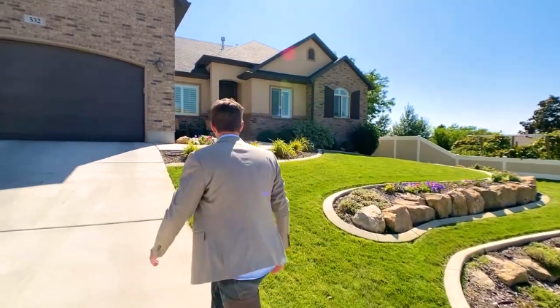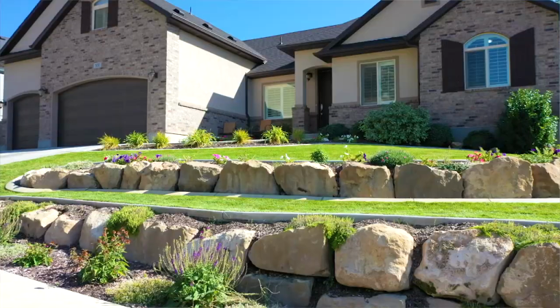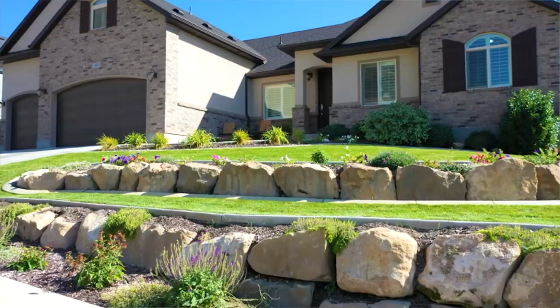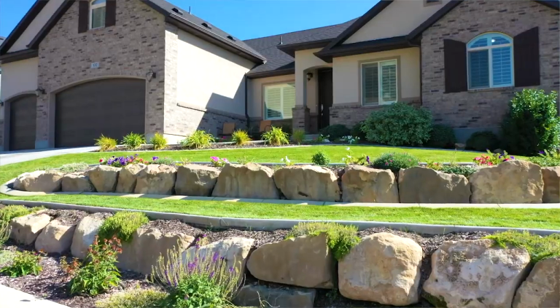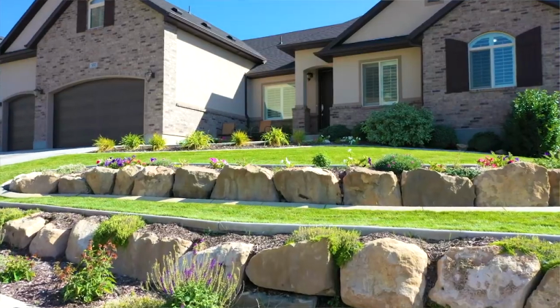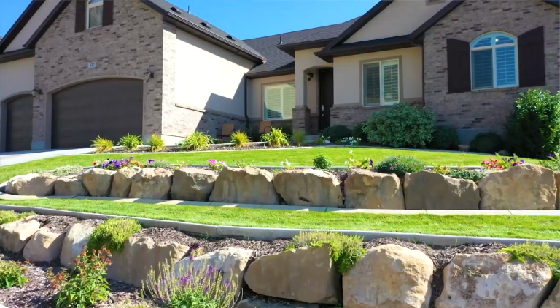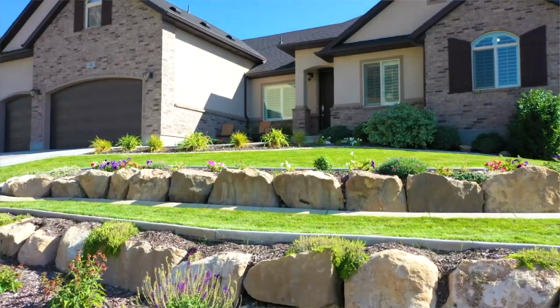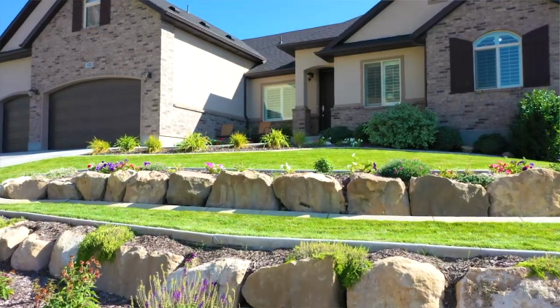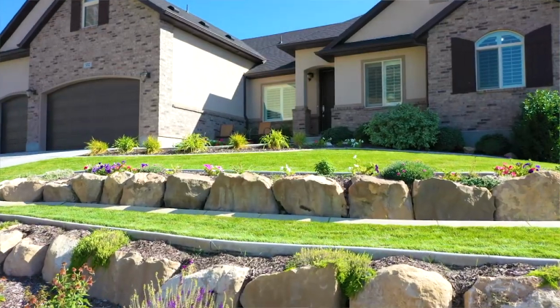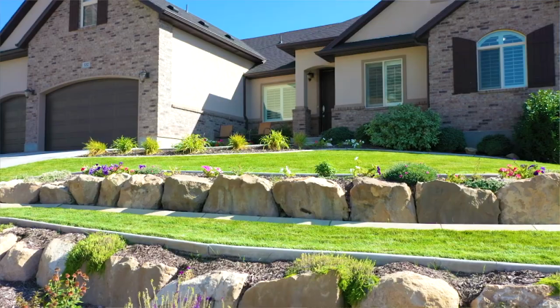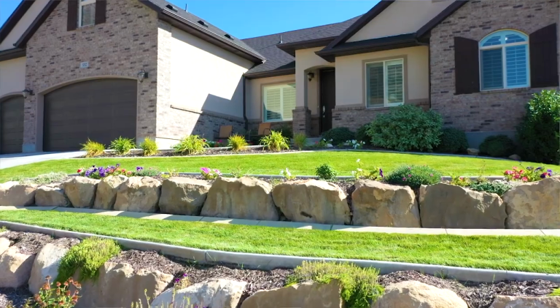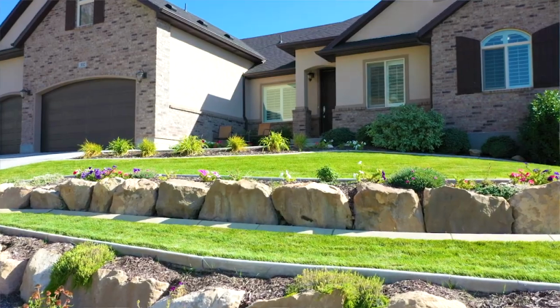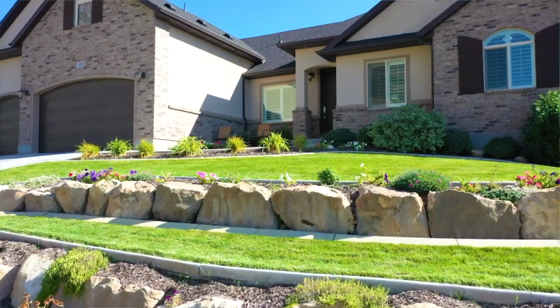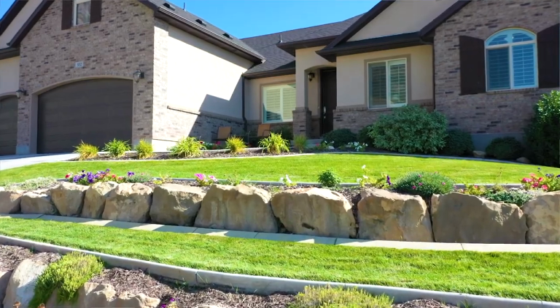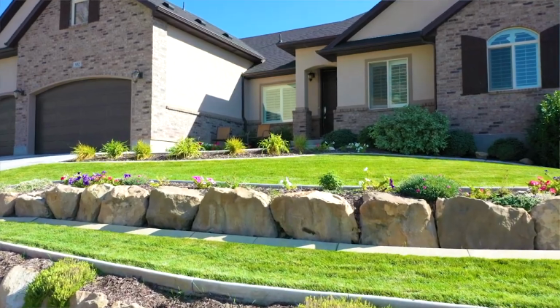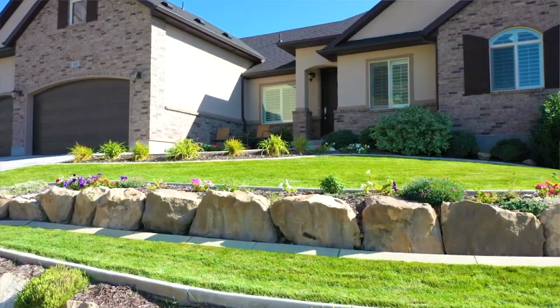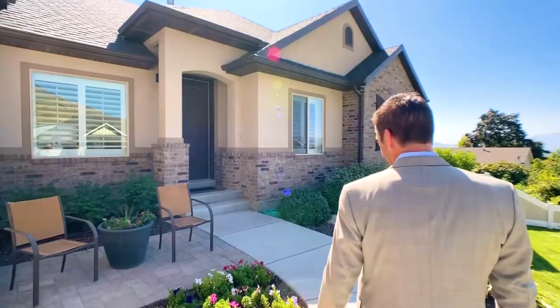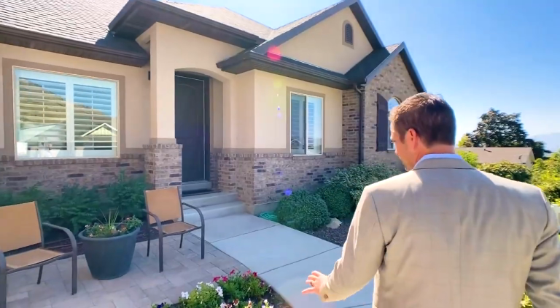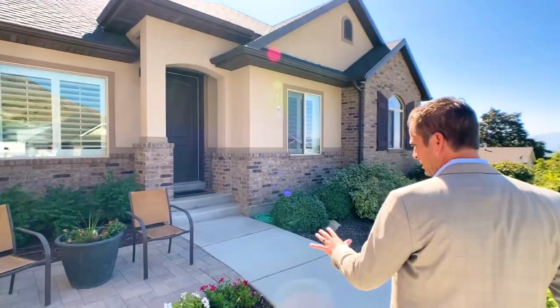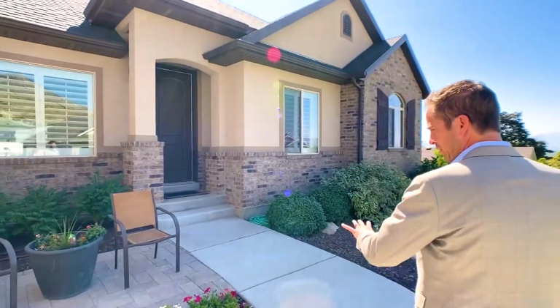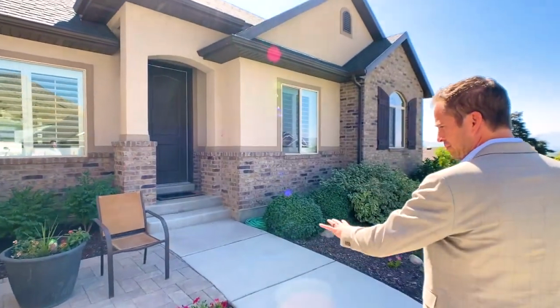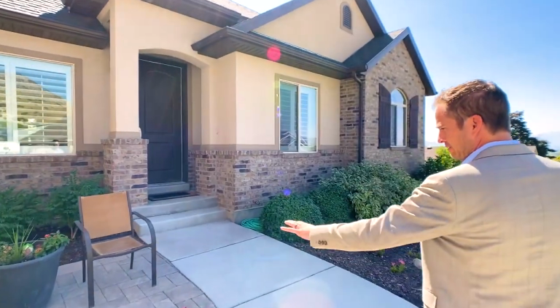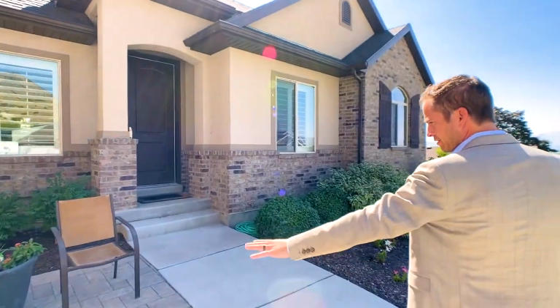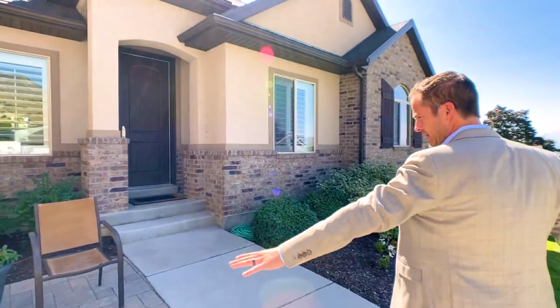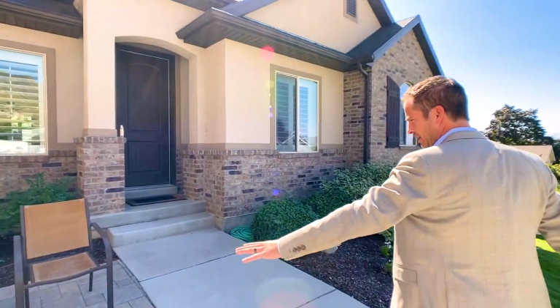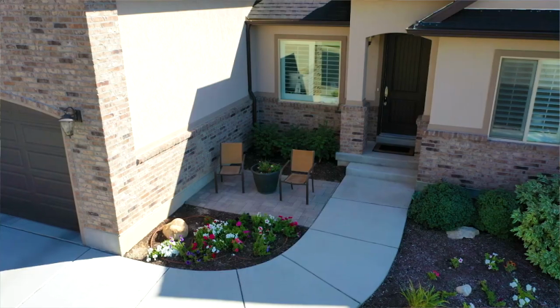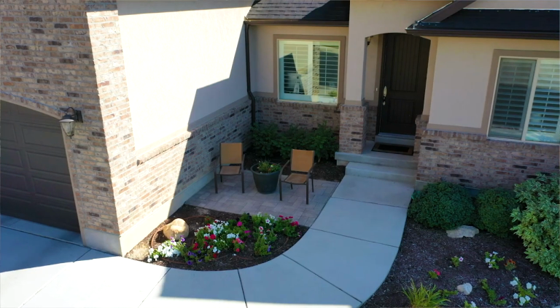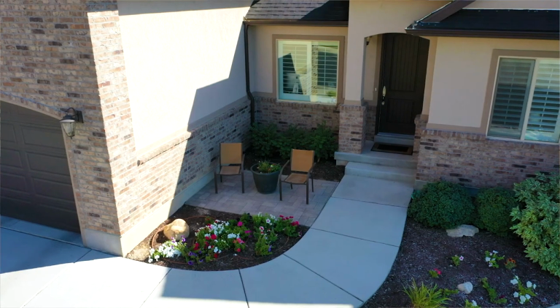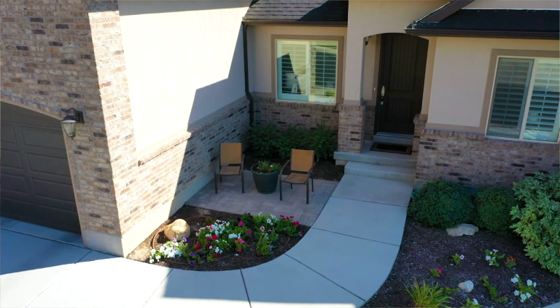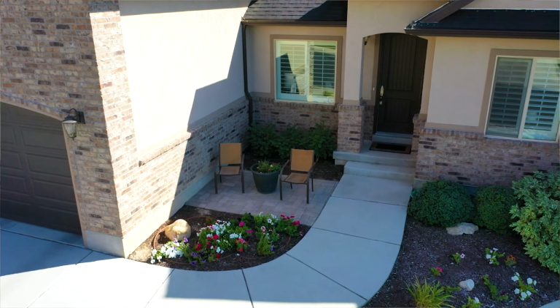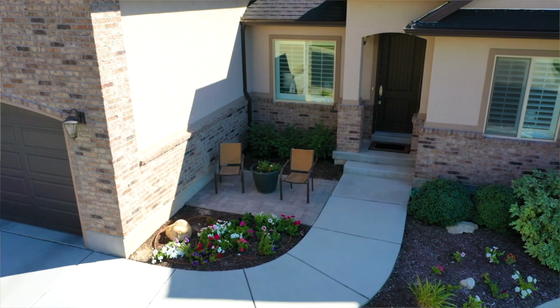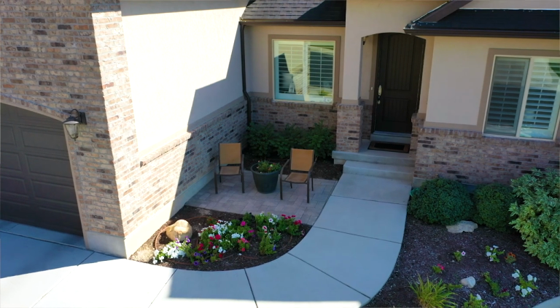You can see it's professionally landscaped and has a nice brick paver seating area right here.